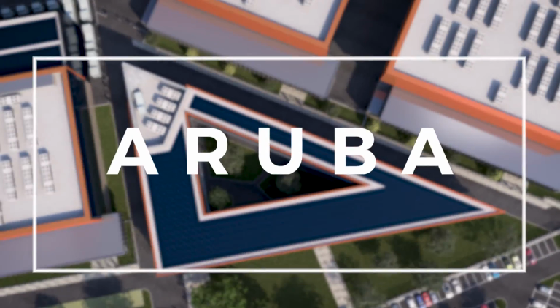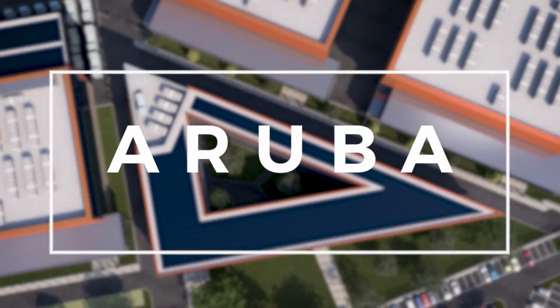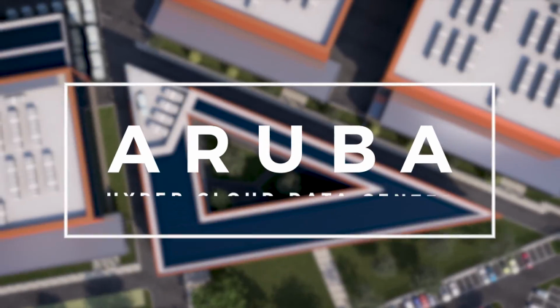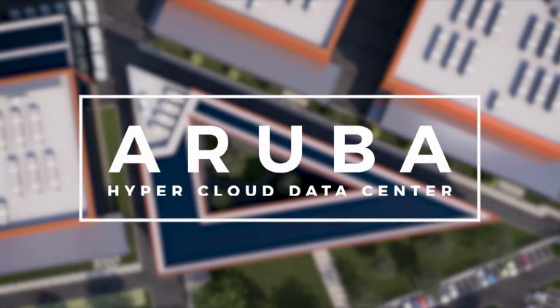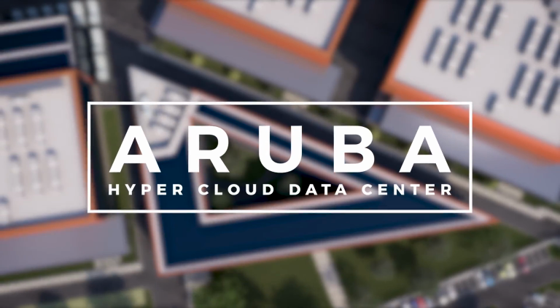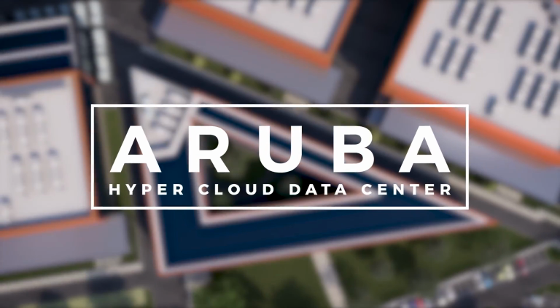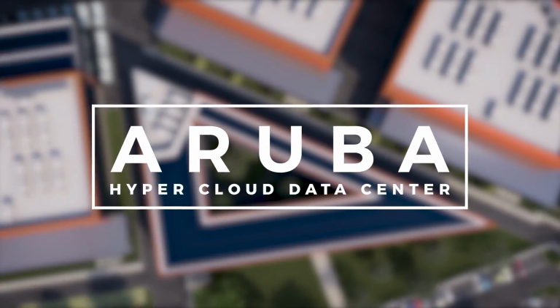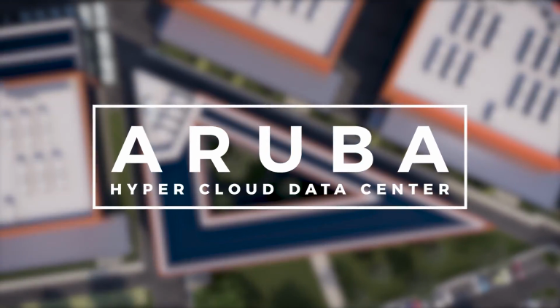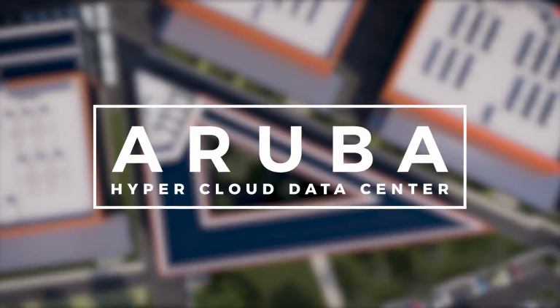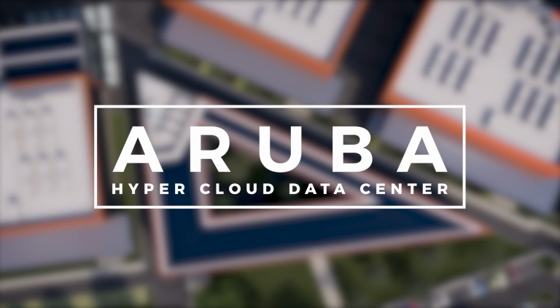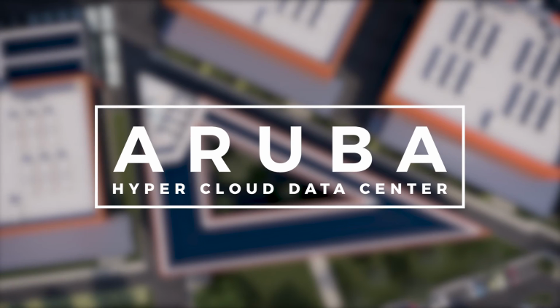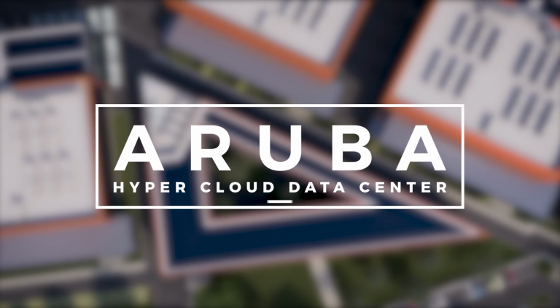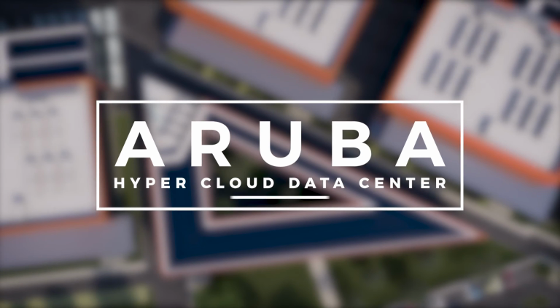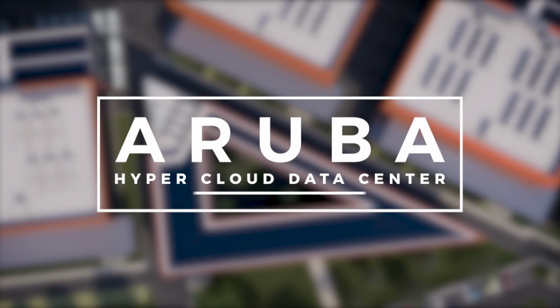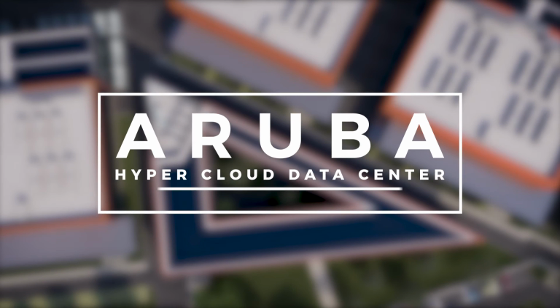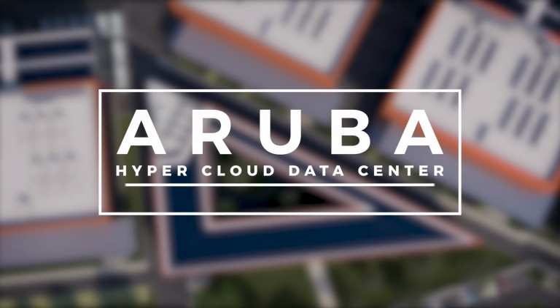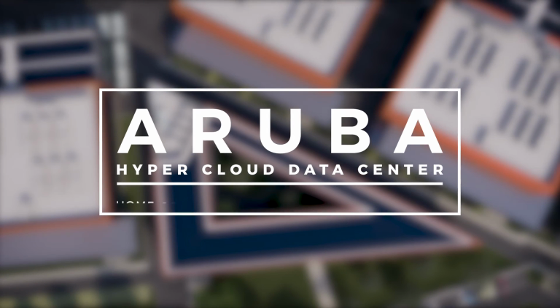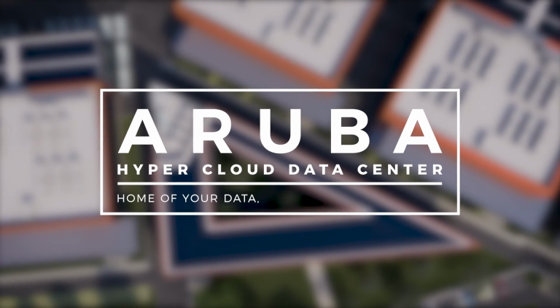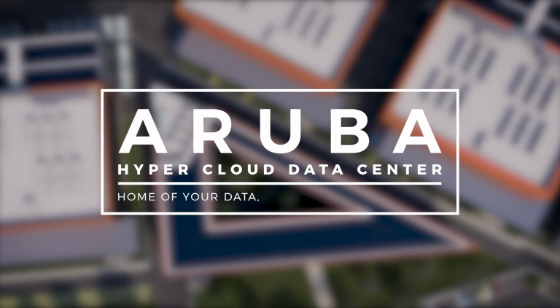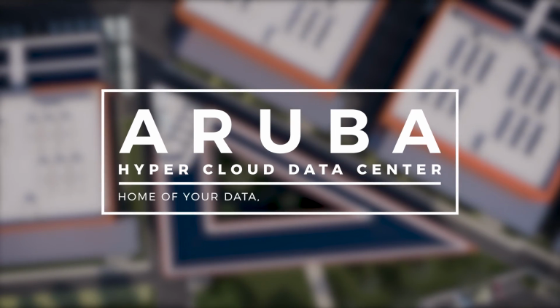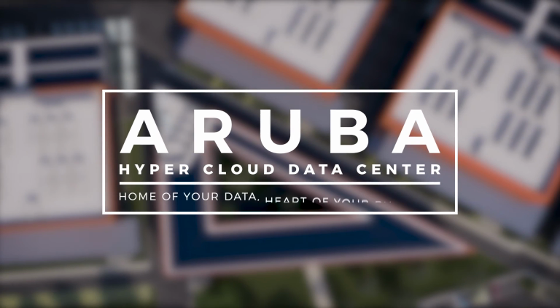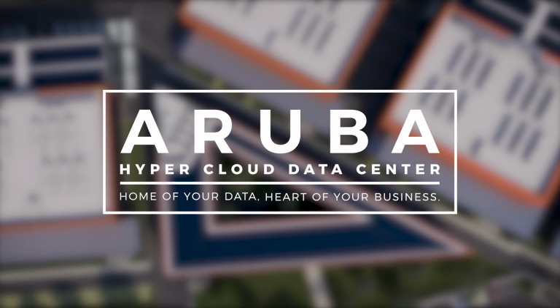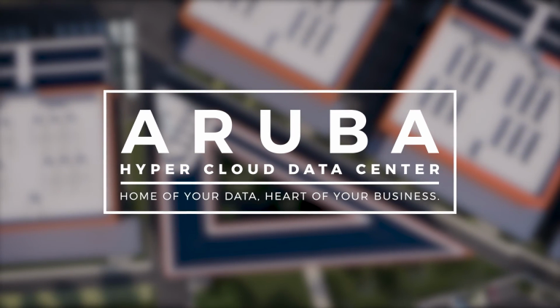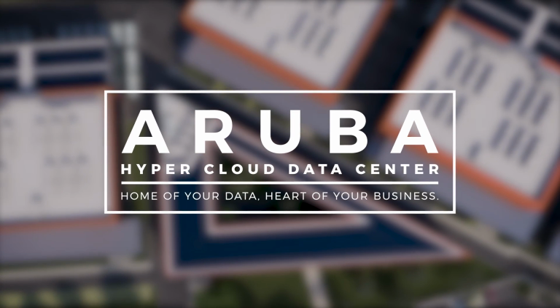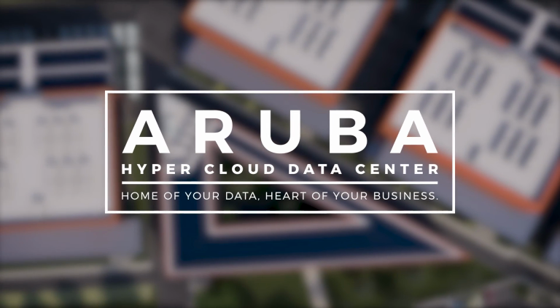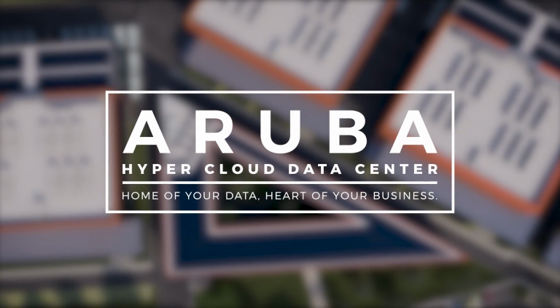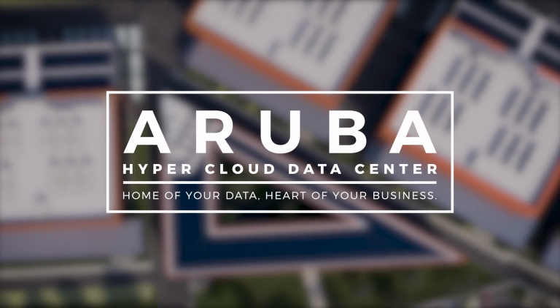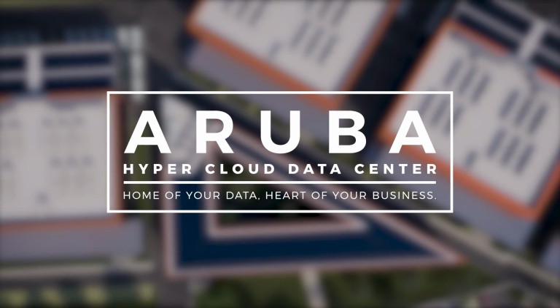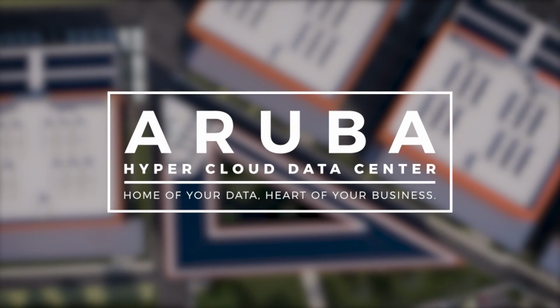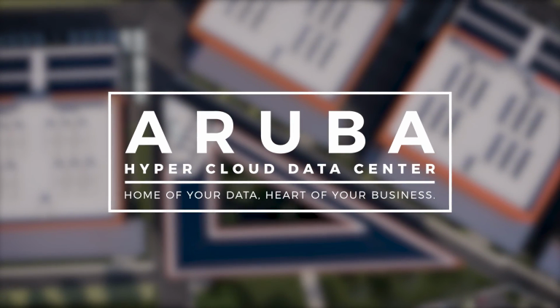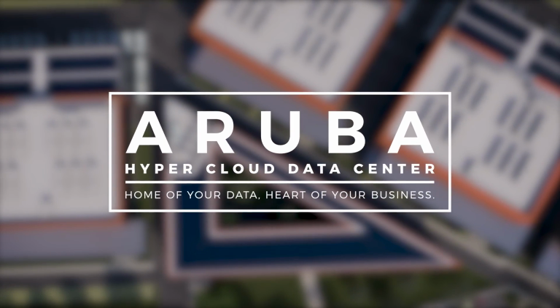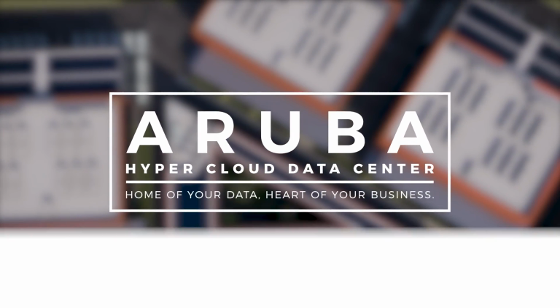Aruba HyperCloud Data Center — the home of your data, the heart of your business.